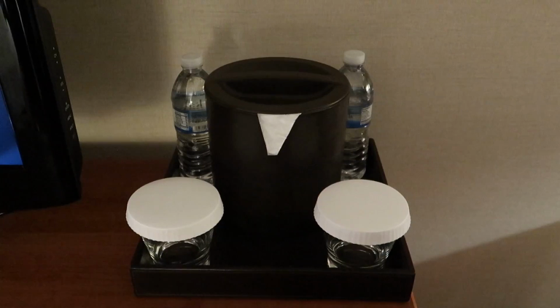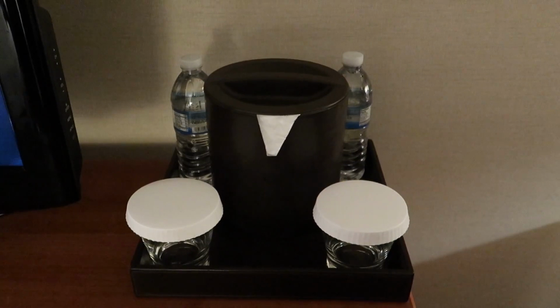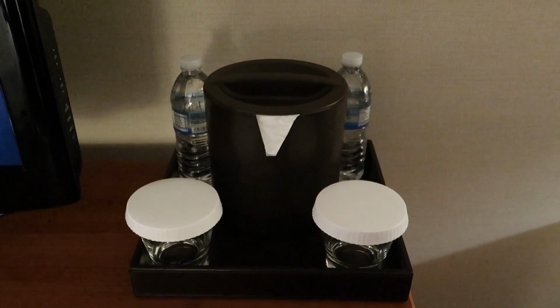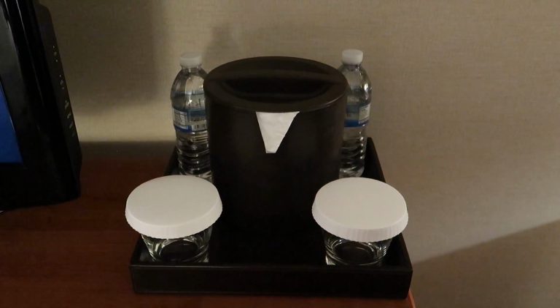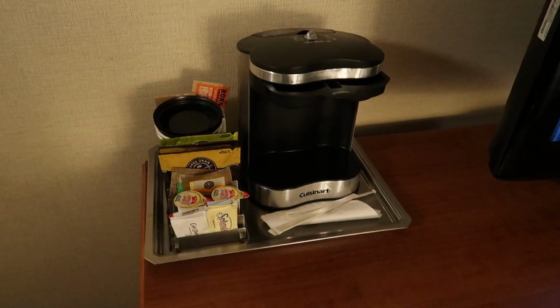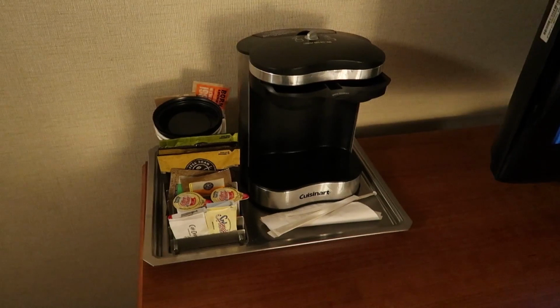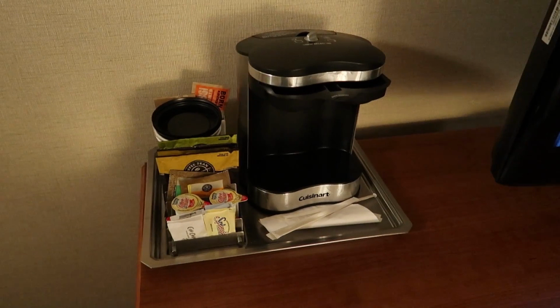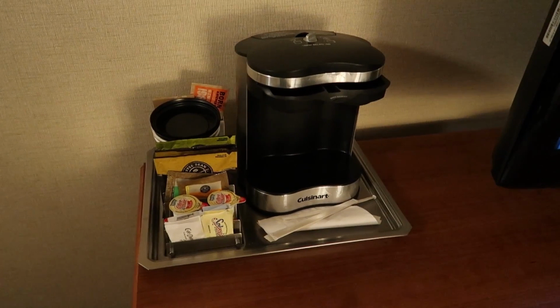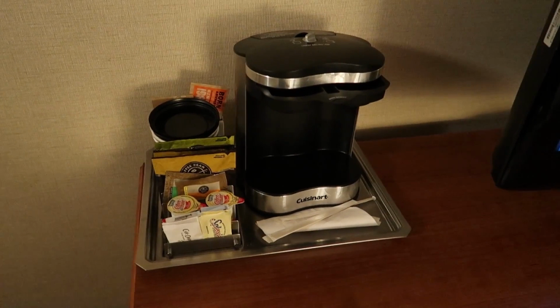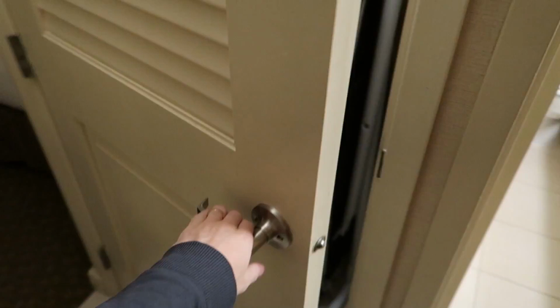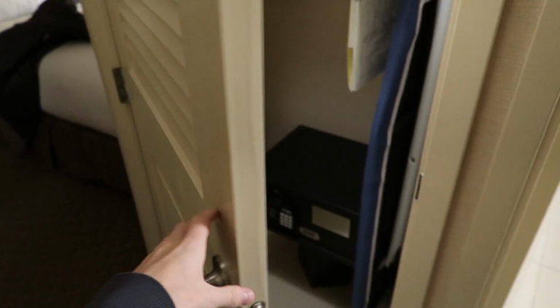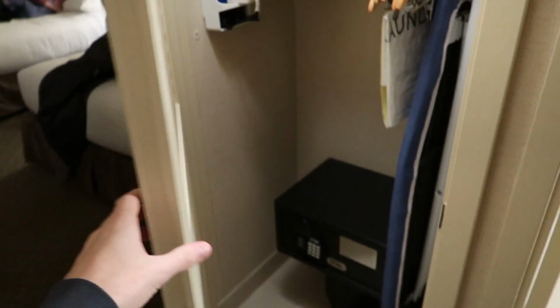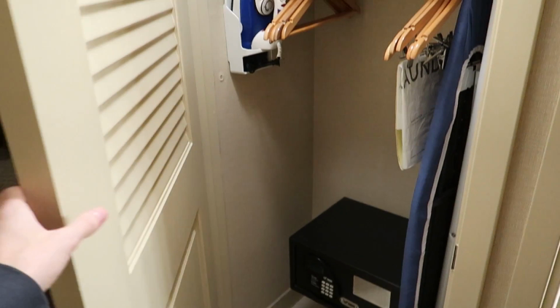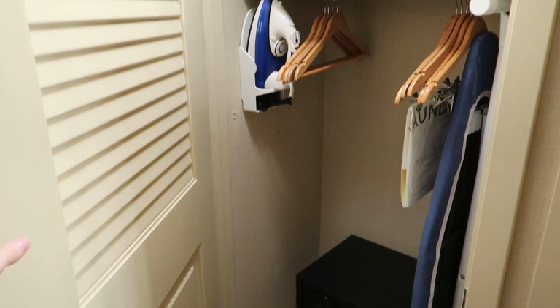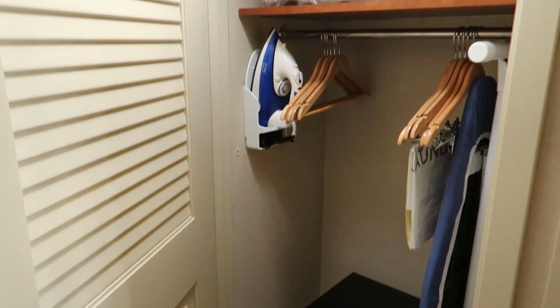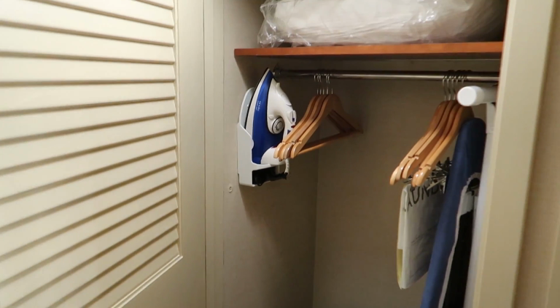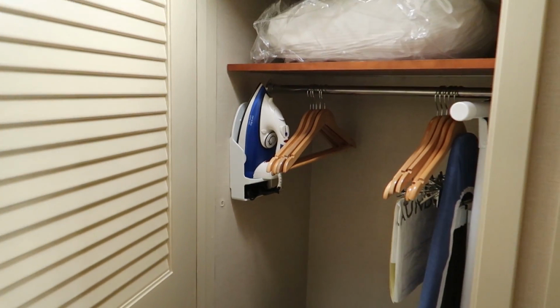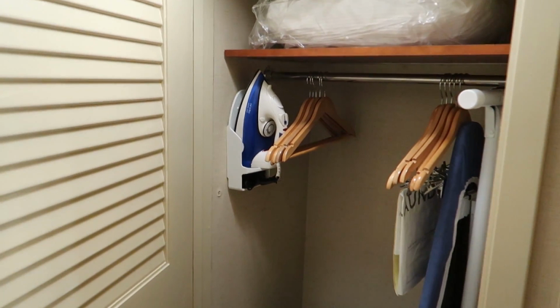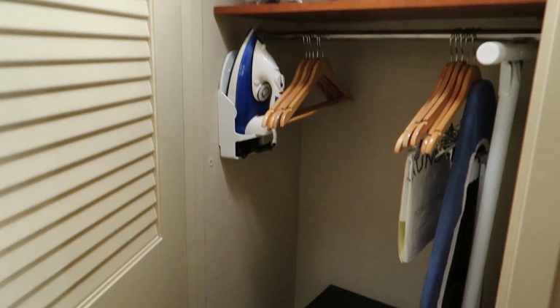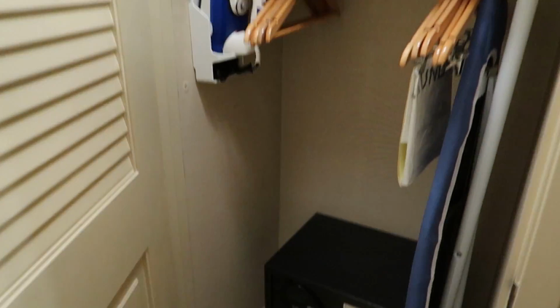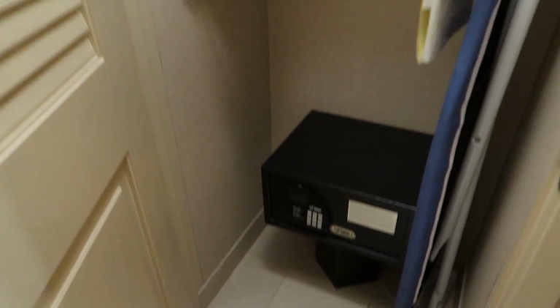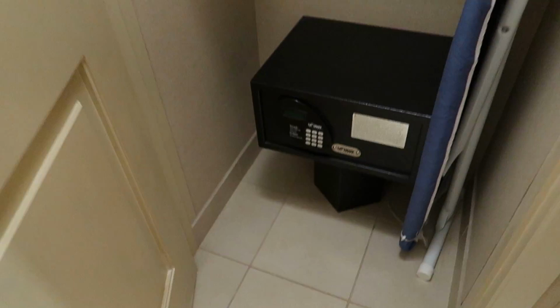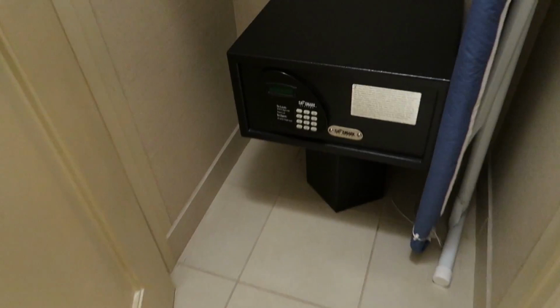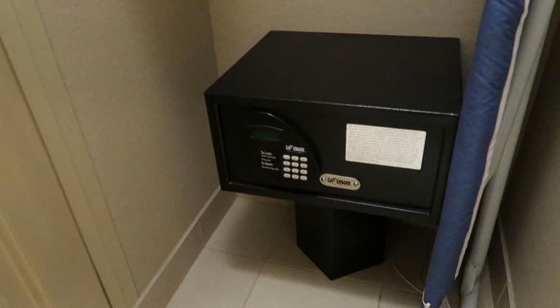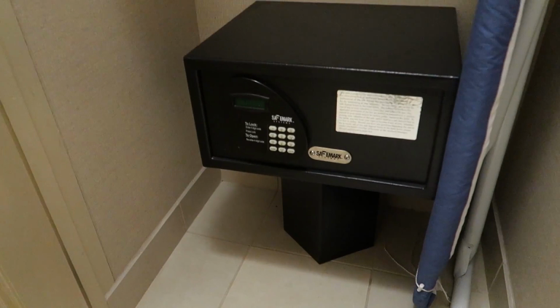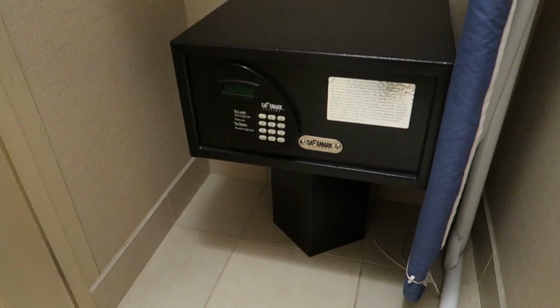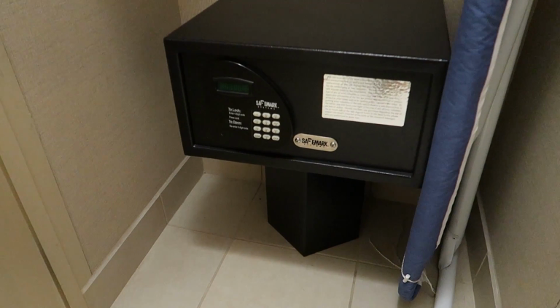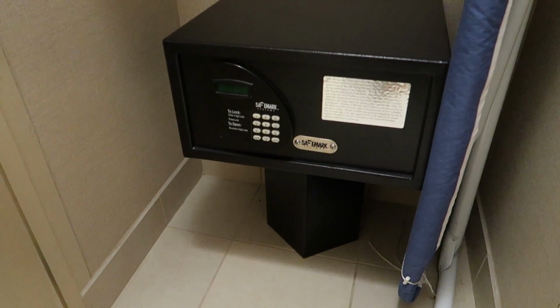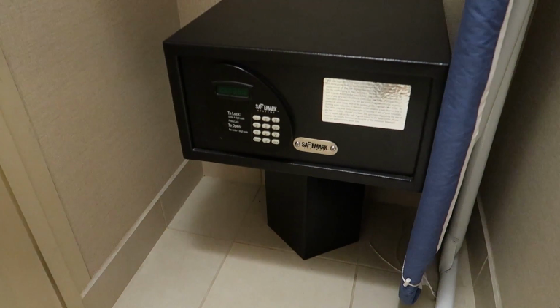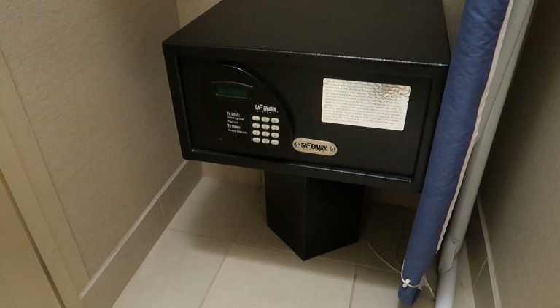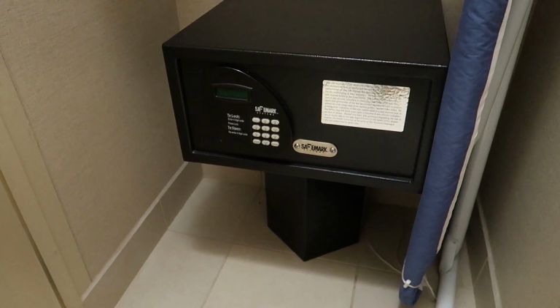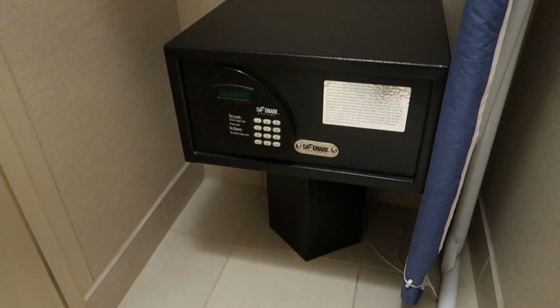Water and the usual coffee maker. The closet had the usual ironing kit and a safe — useful for your passport.